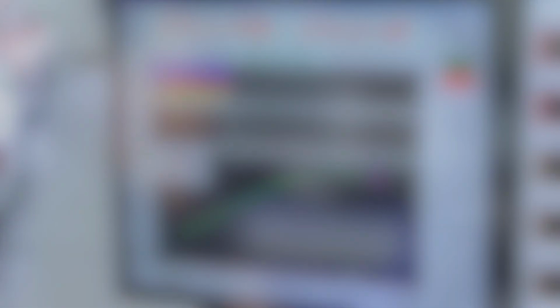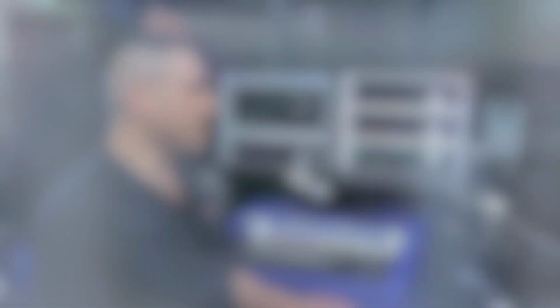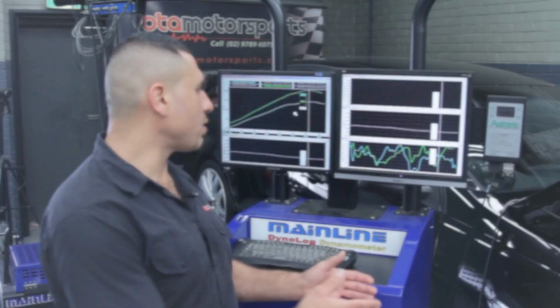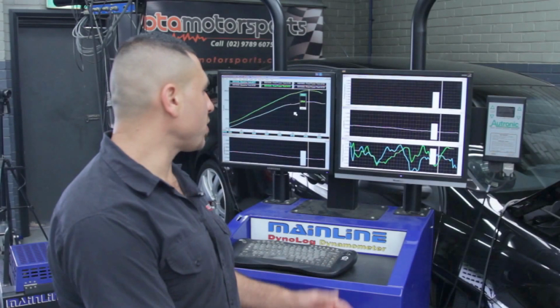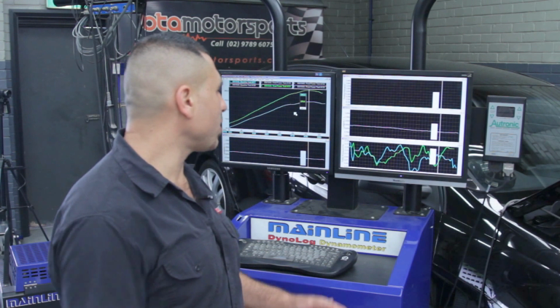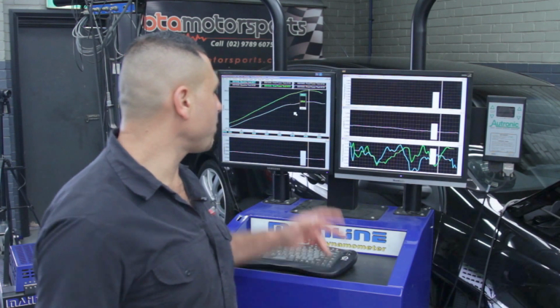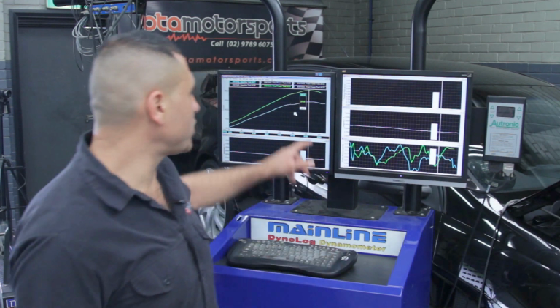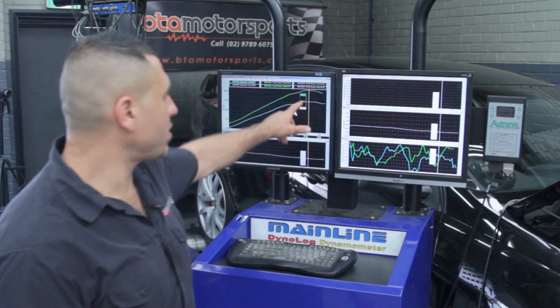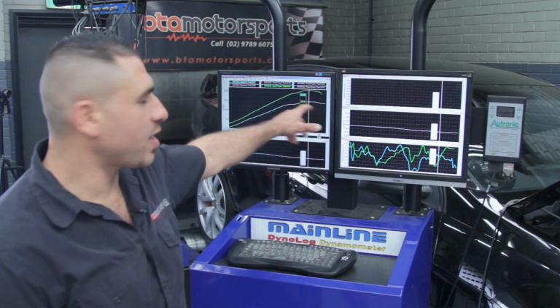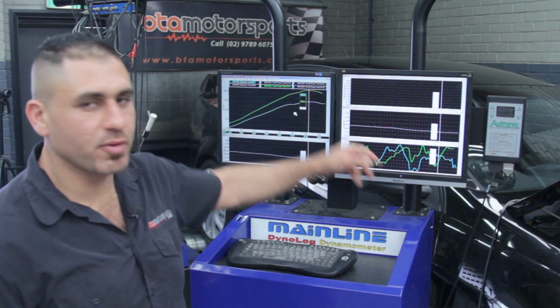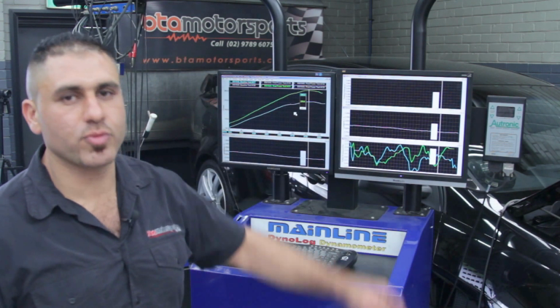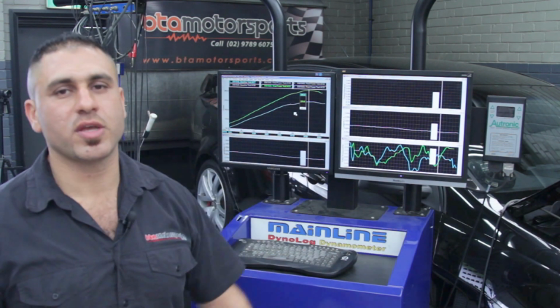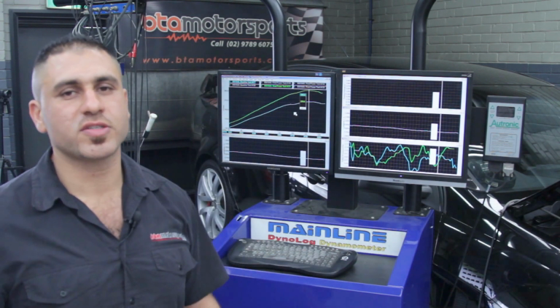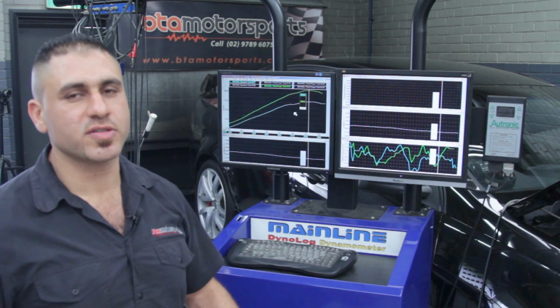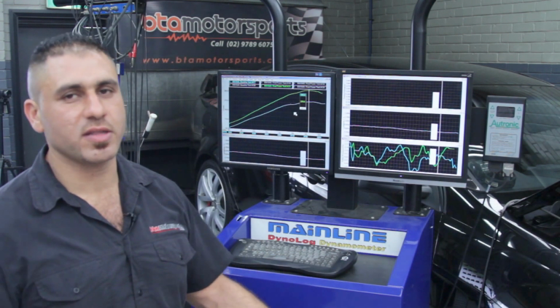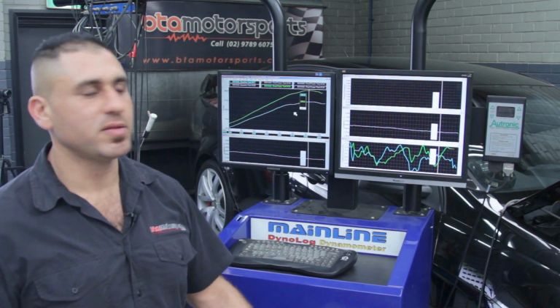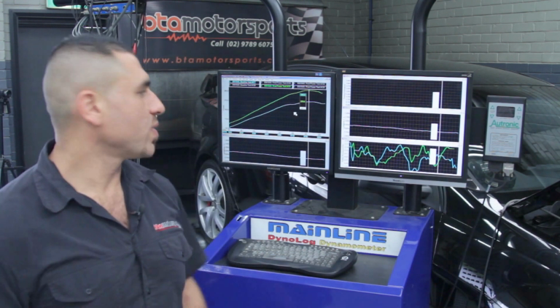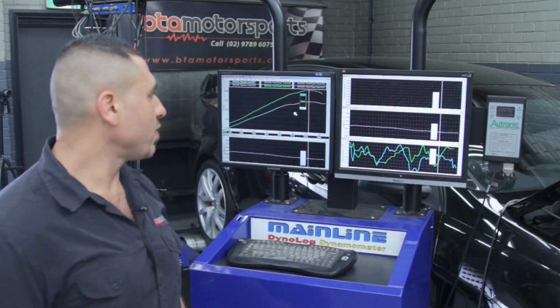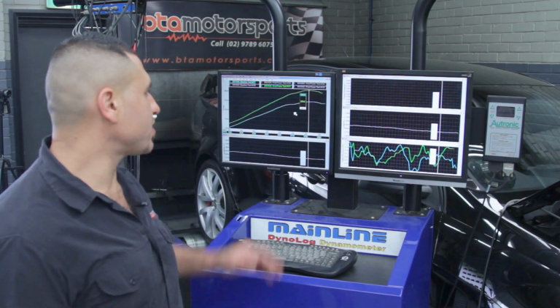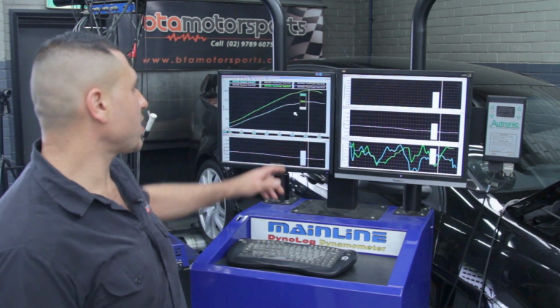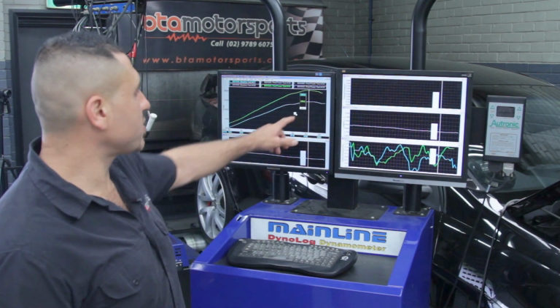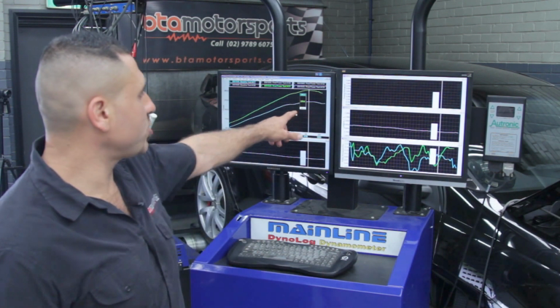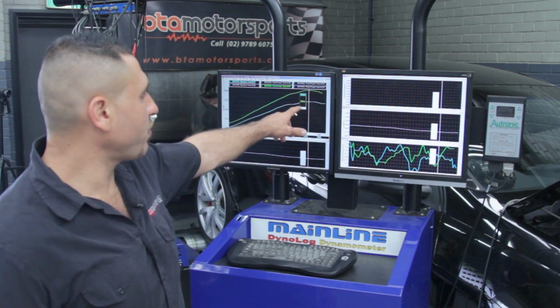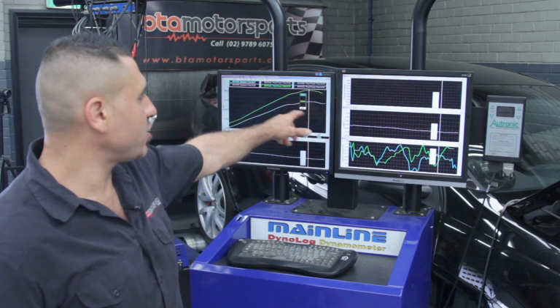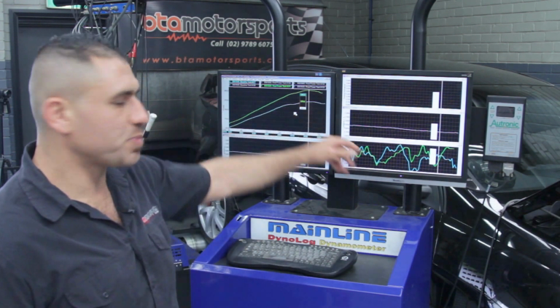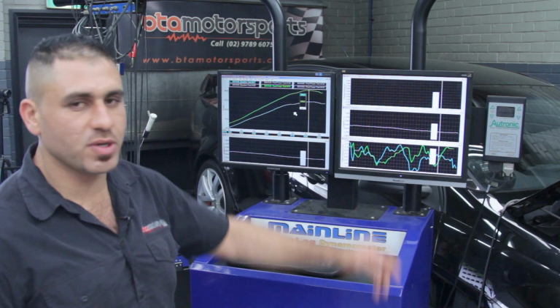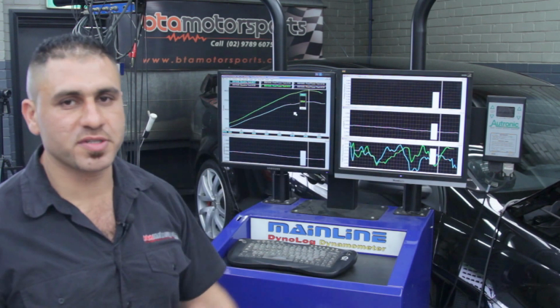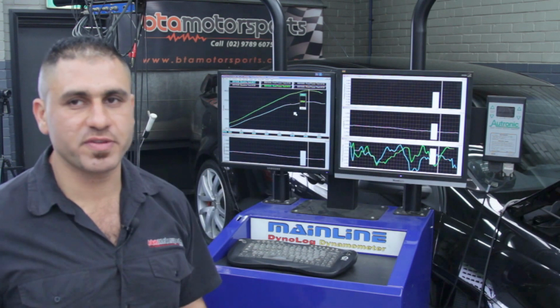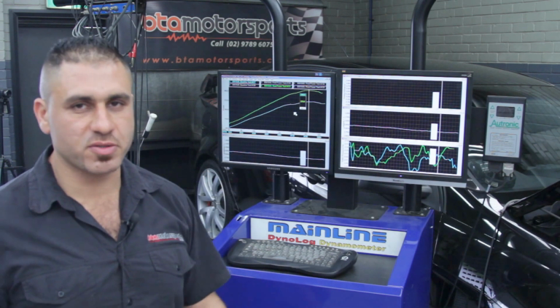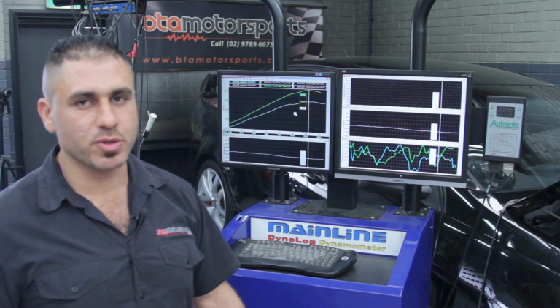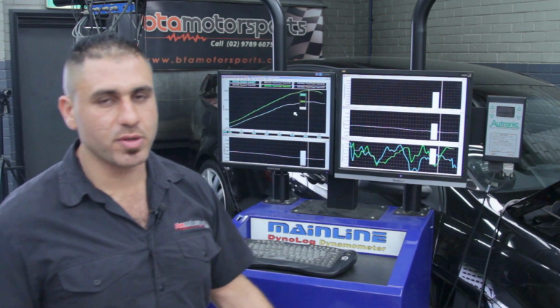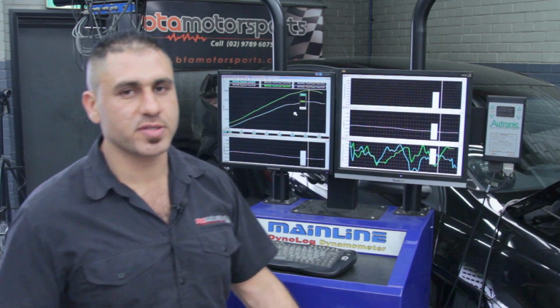We've run the car up on the dyno. We made 218 rear wheel kilowatts stock standard. We've just done our custom tune and we've finished up at 276 rear wheel kilowatts.